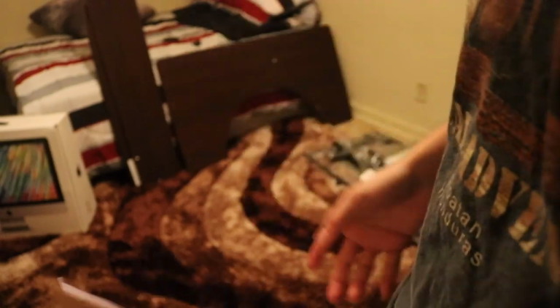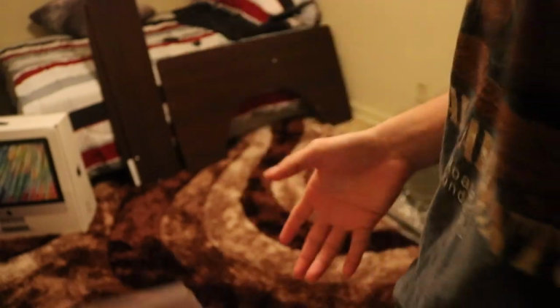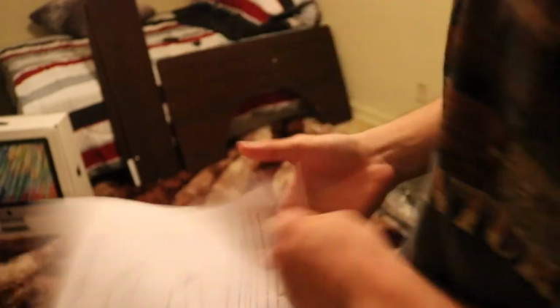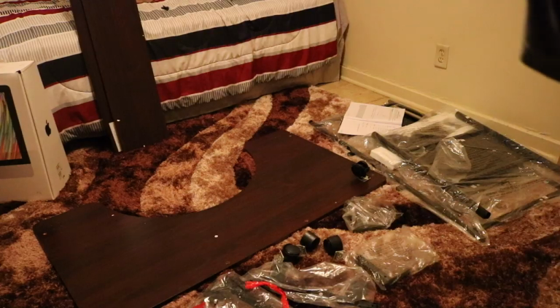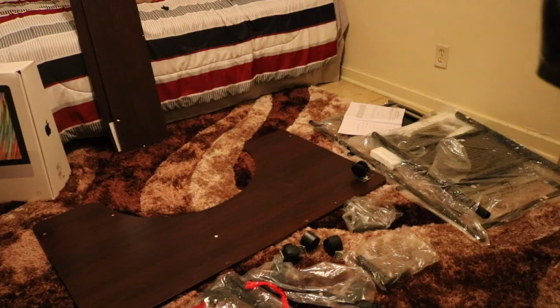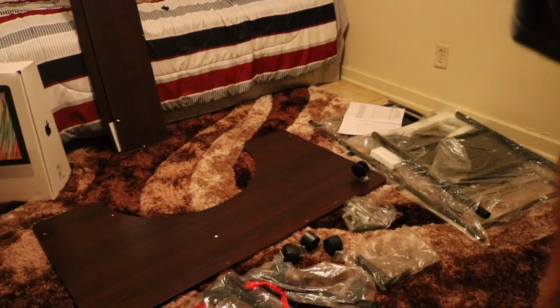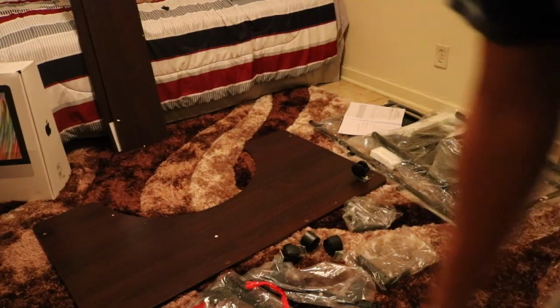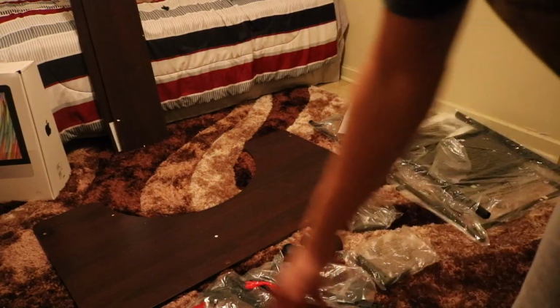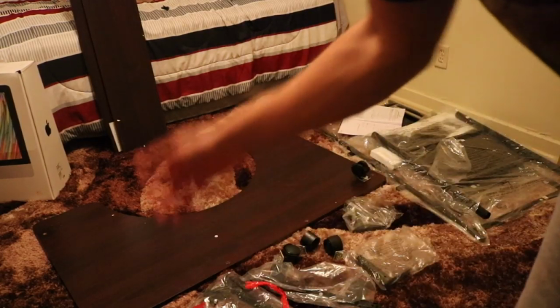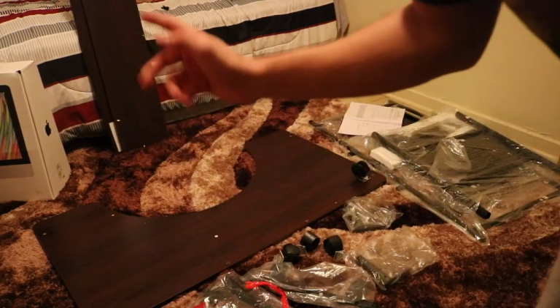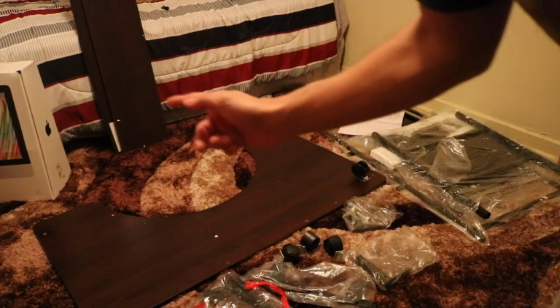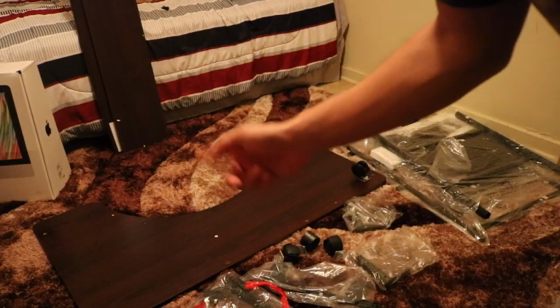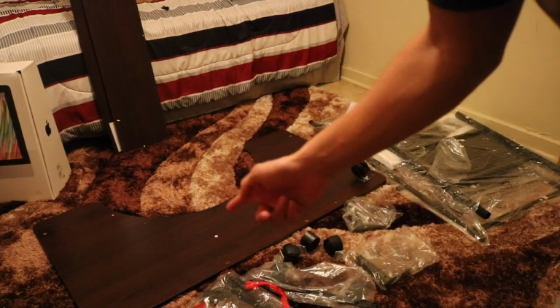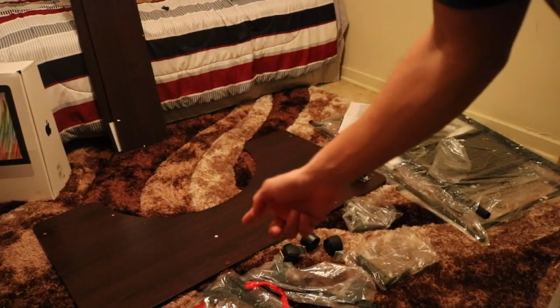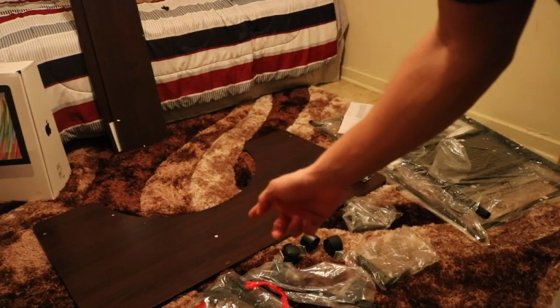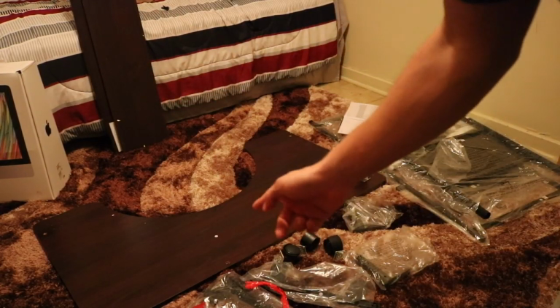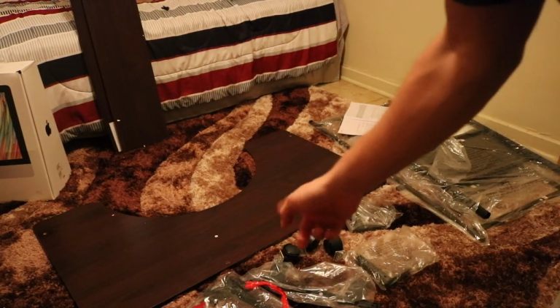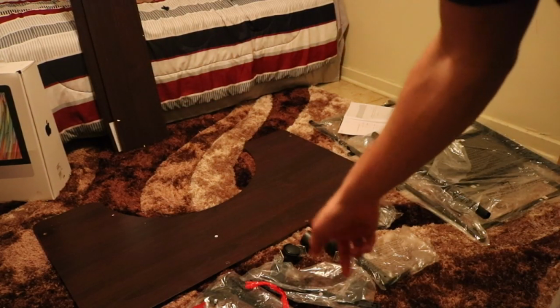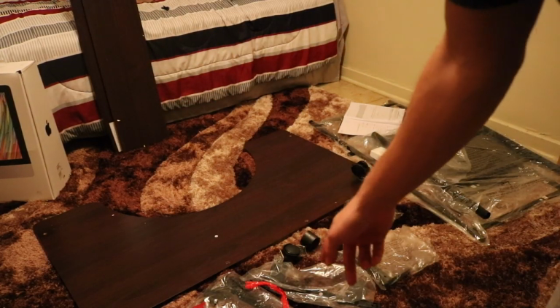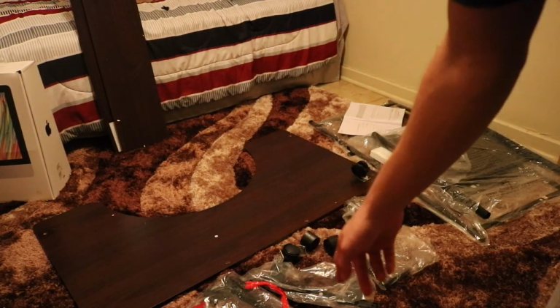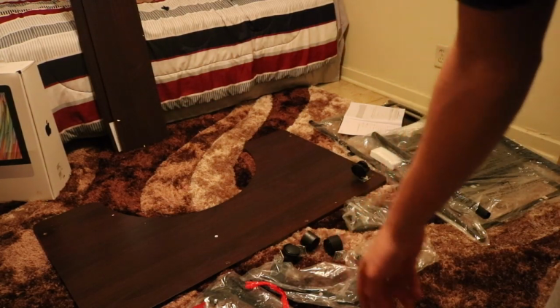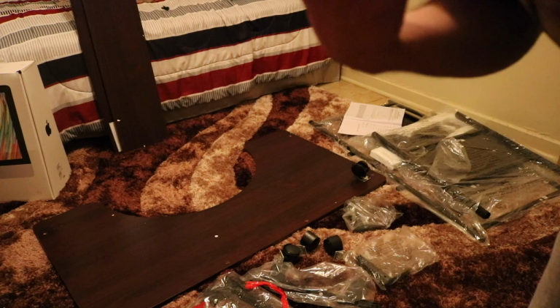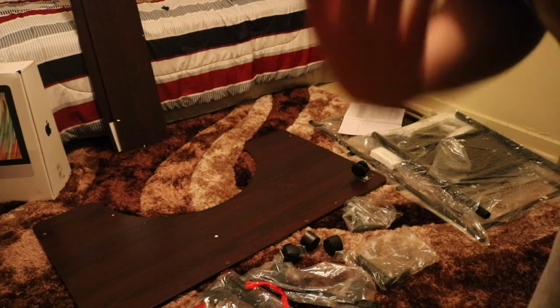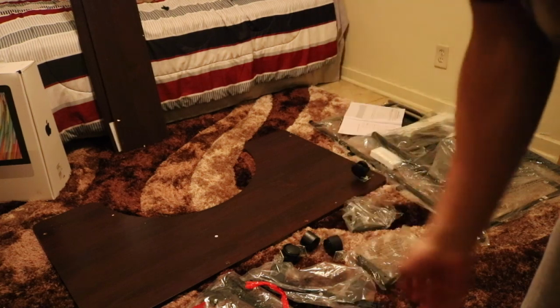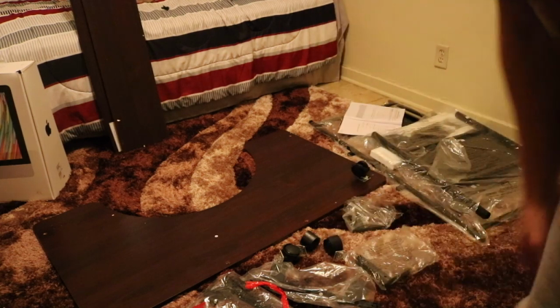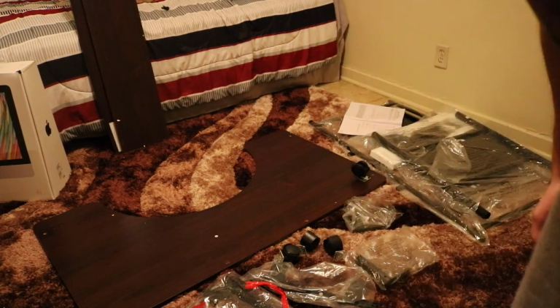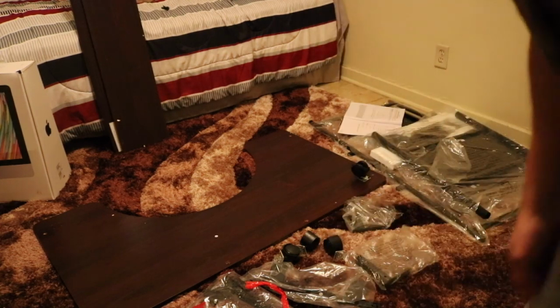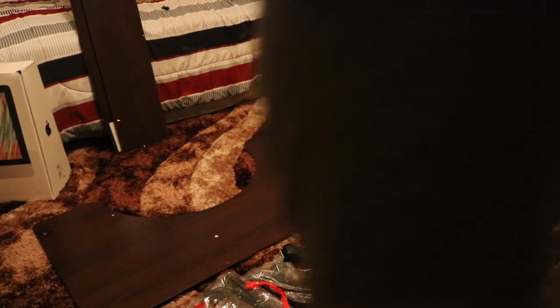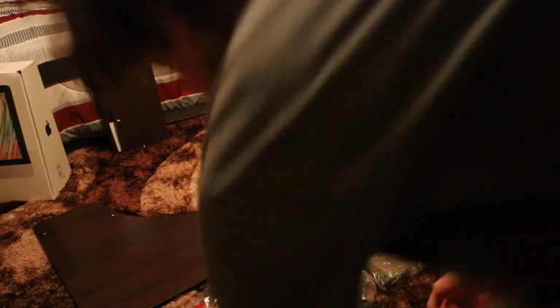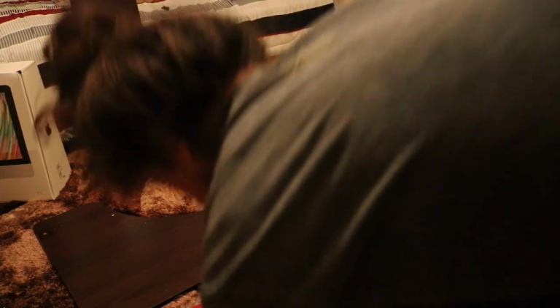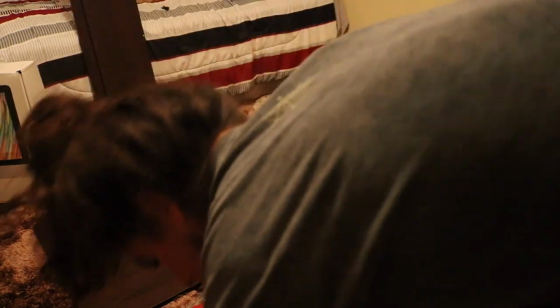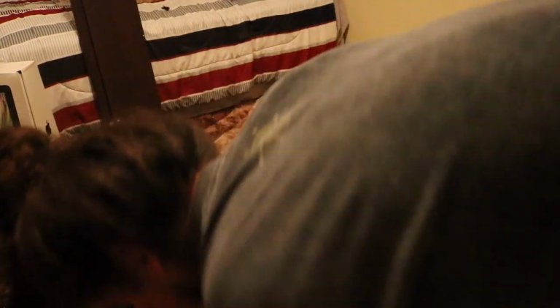The first step is attaching the wheels to the bottom part of the desk, and that's what I'm doing right now.